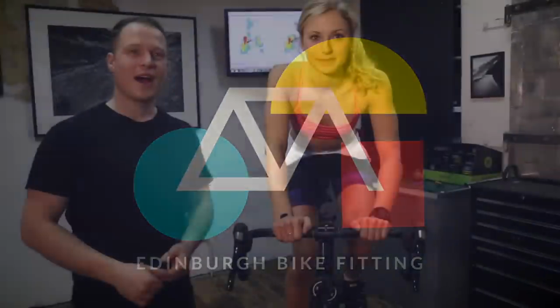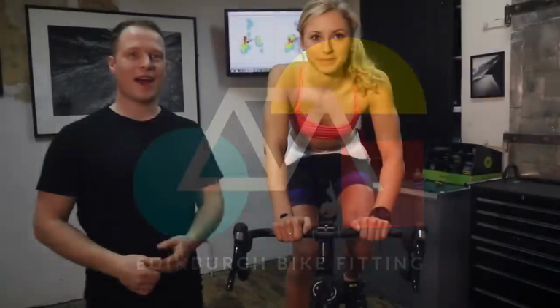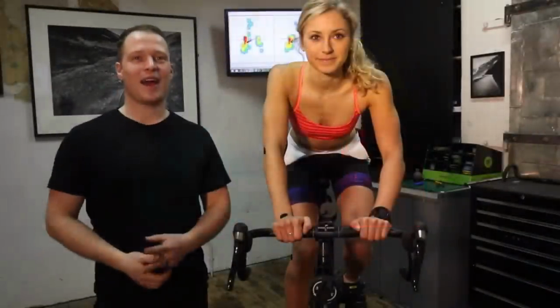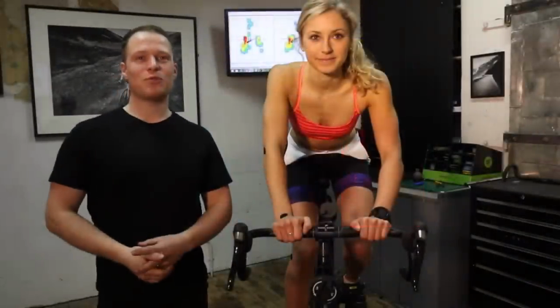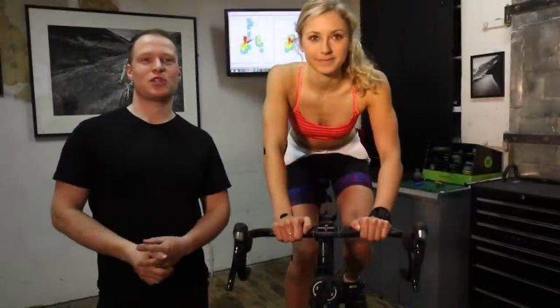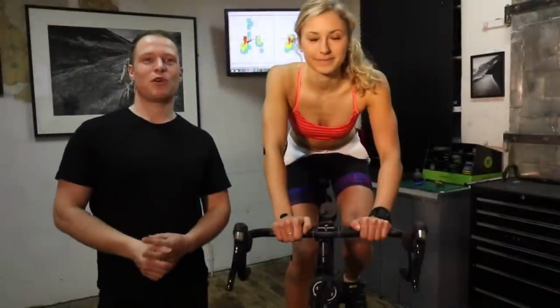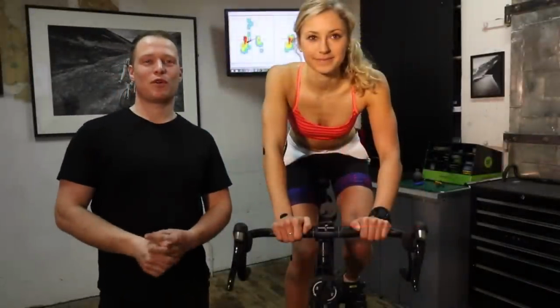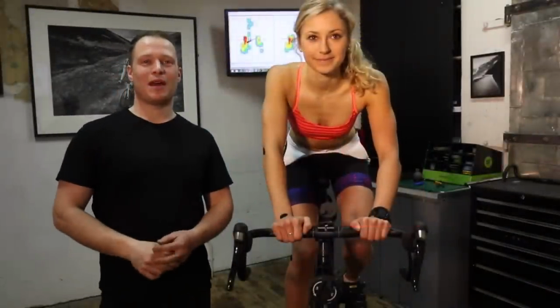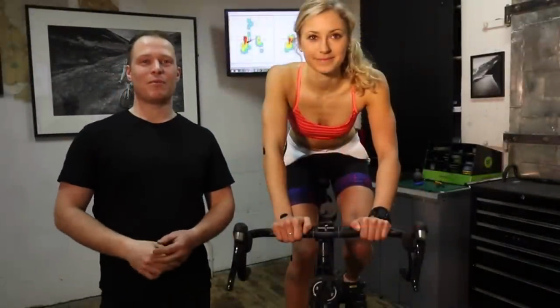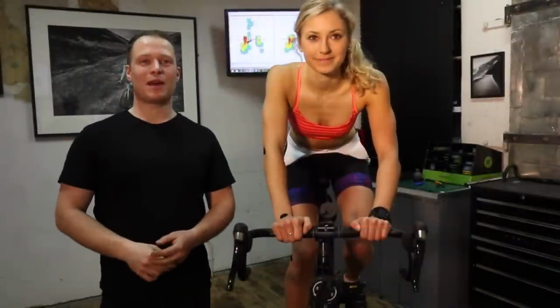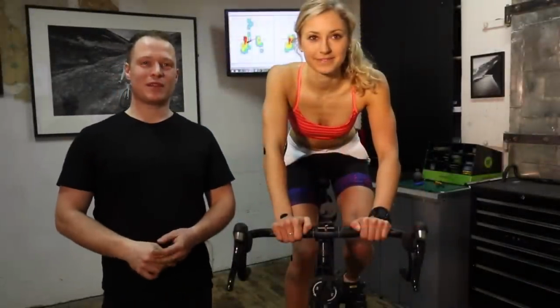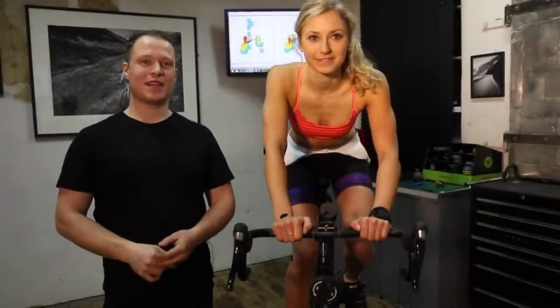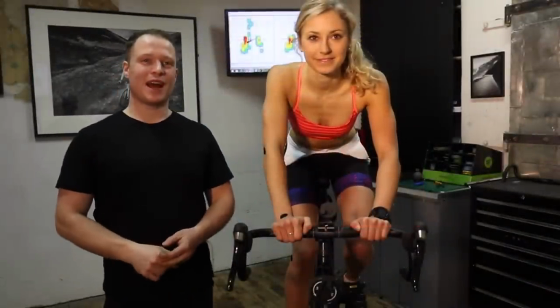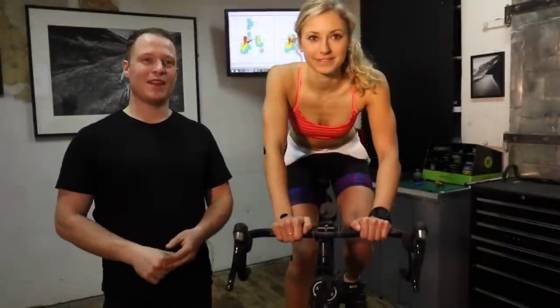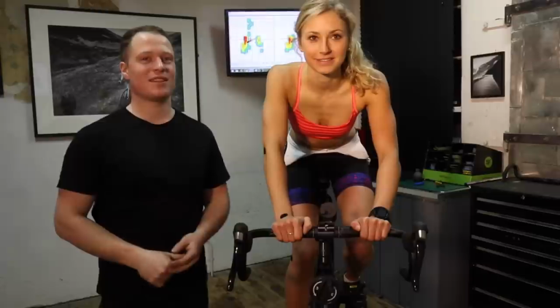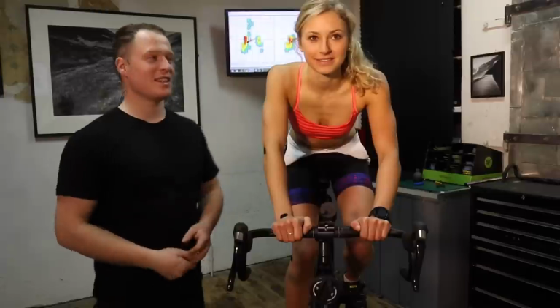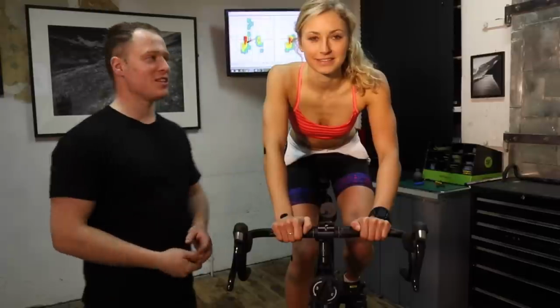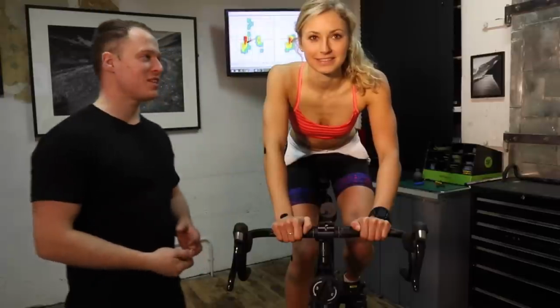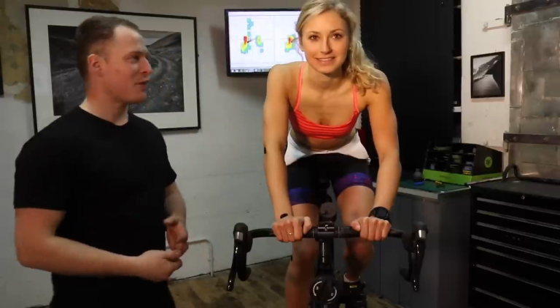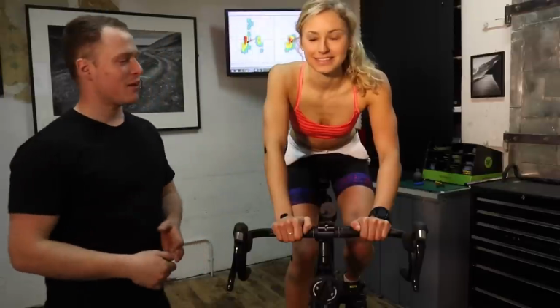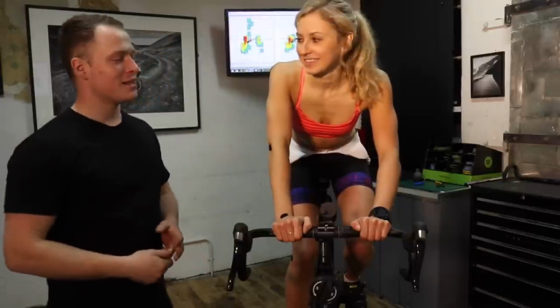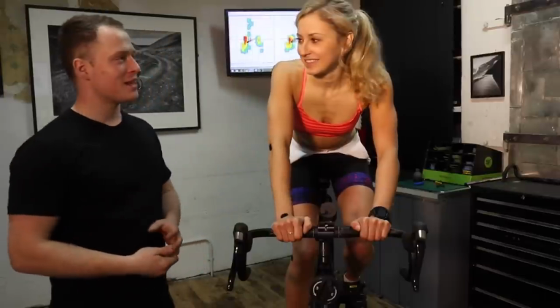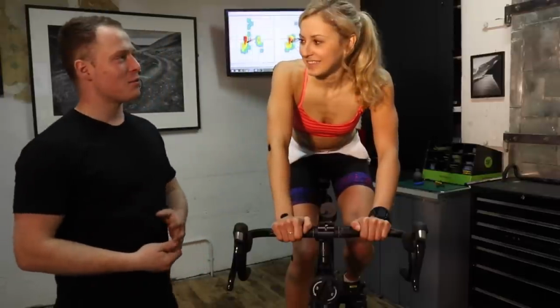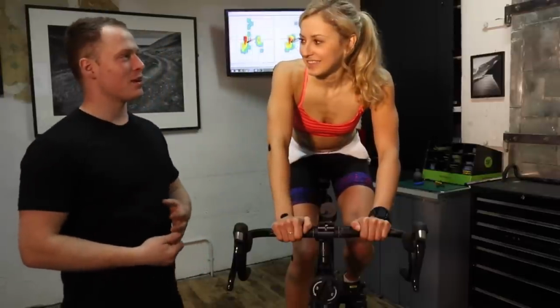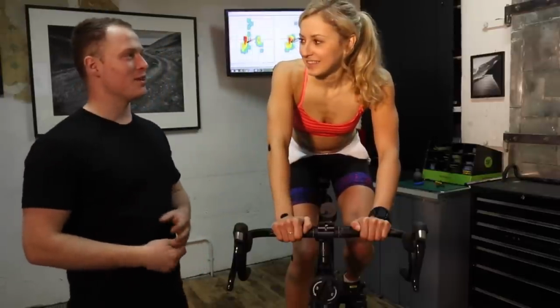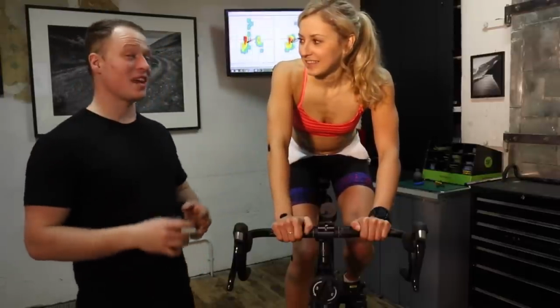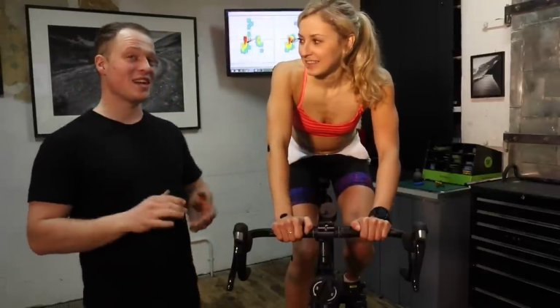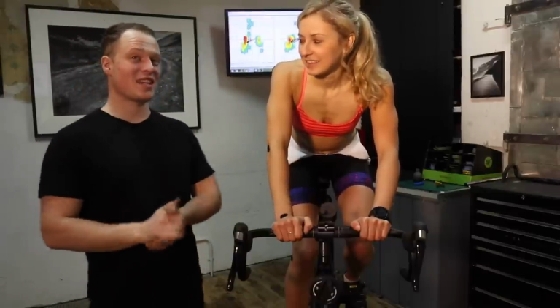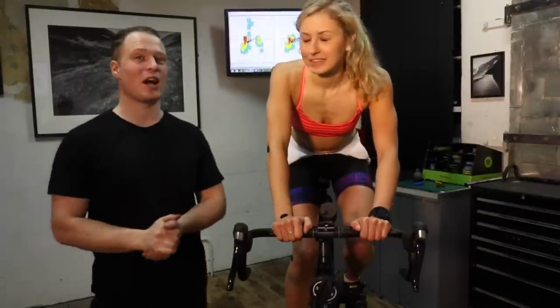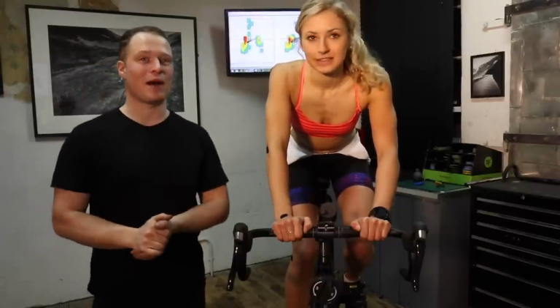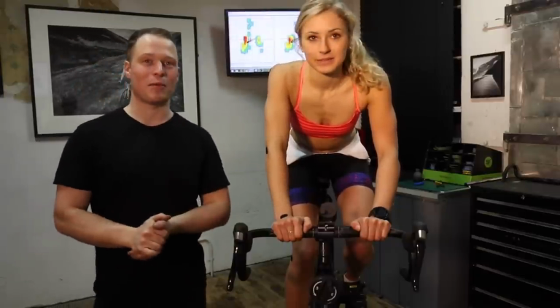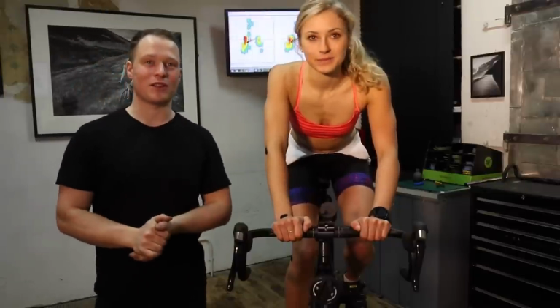Hi, I'm Dougie Shaw from Embra Bike Fitting and this is Steph. Today we're going to look at setting up handlebars.